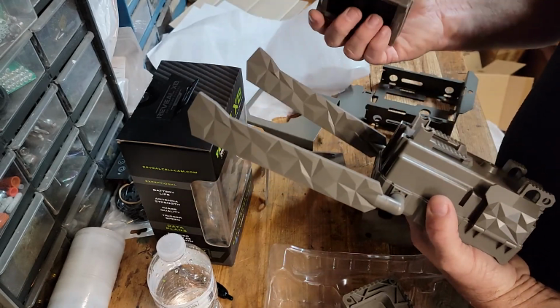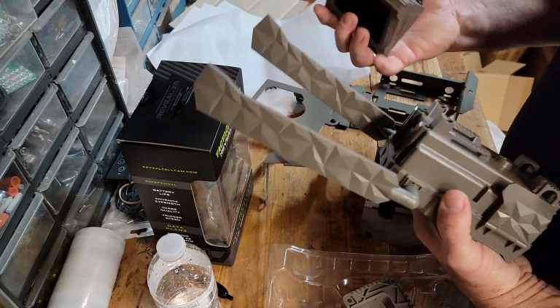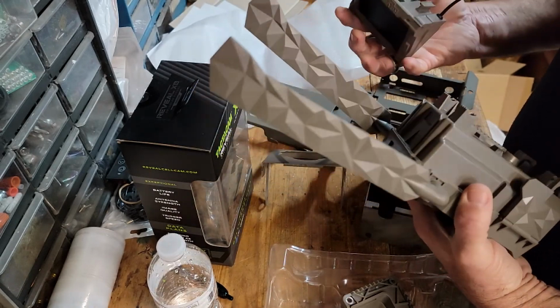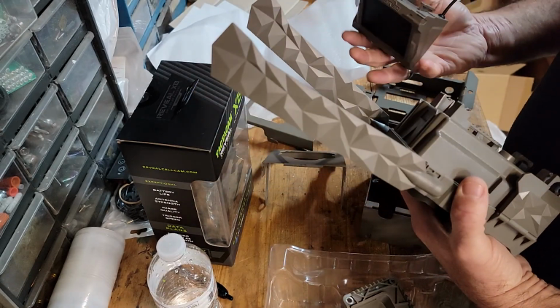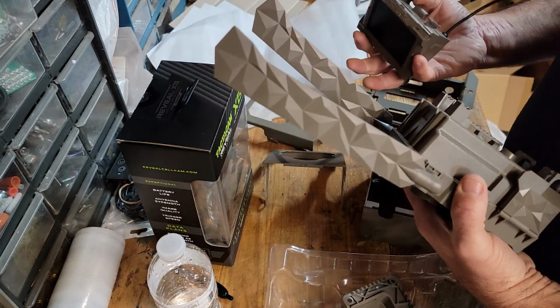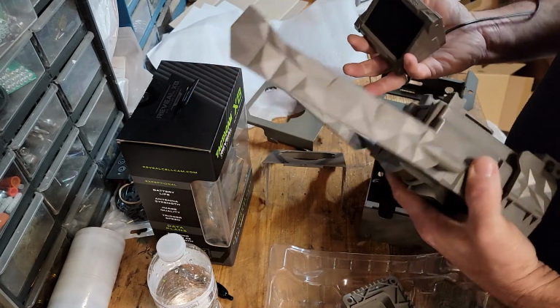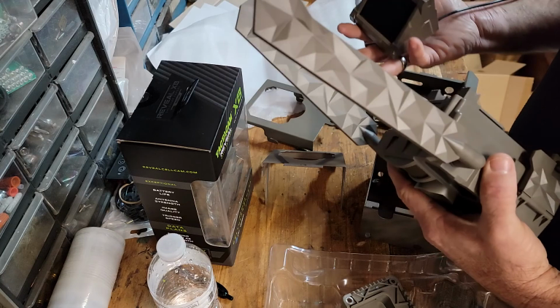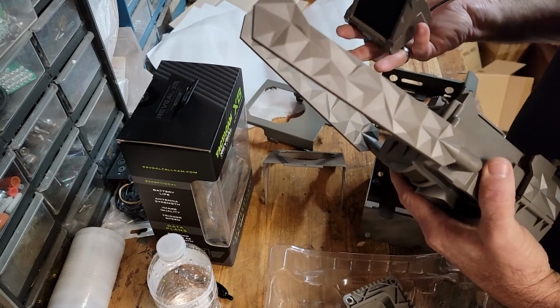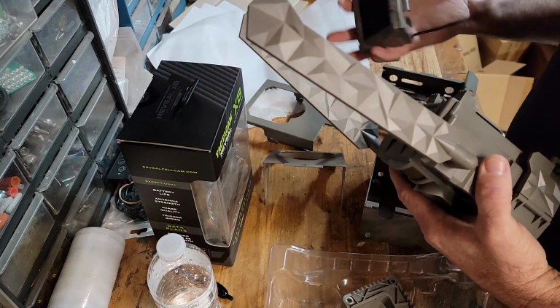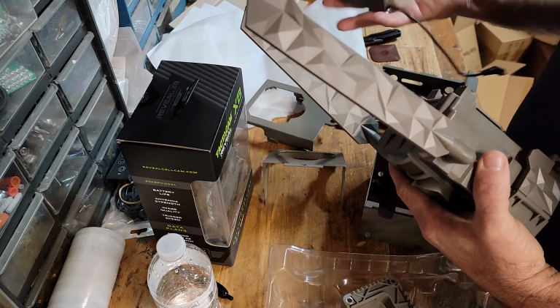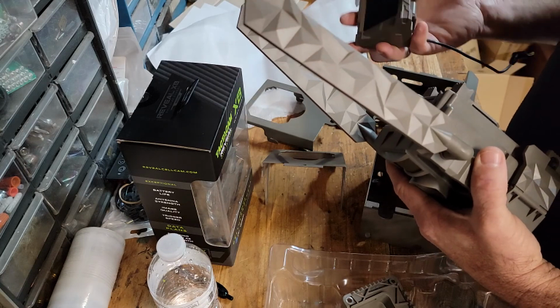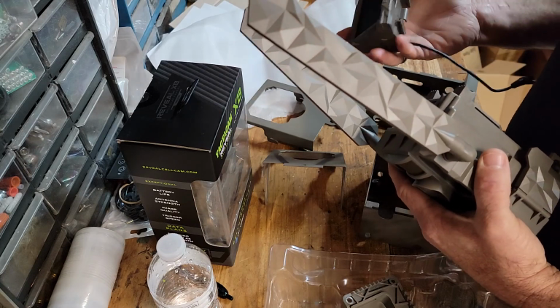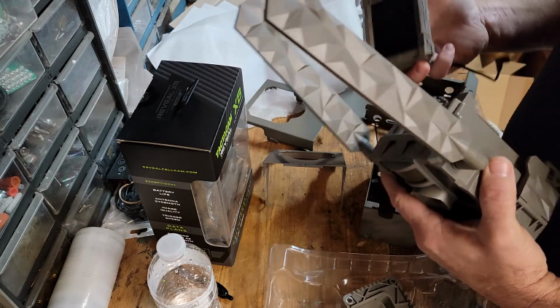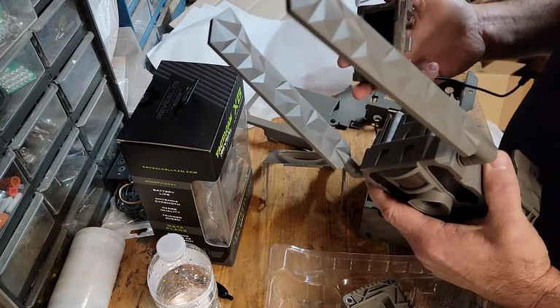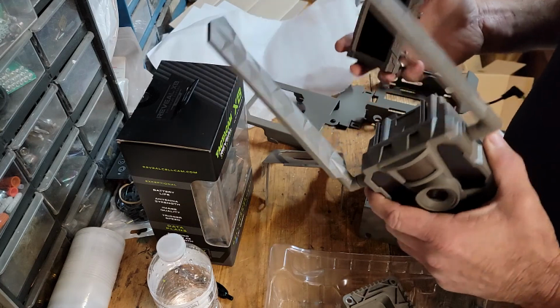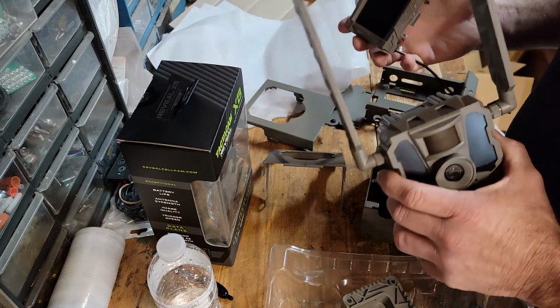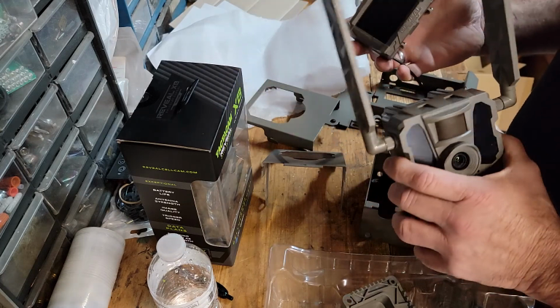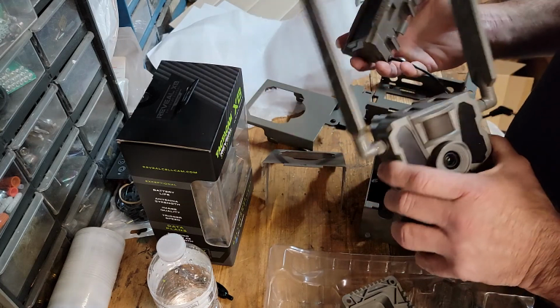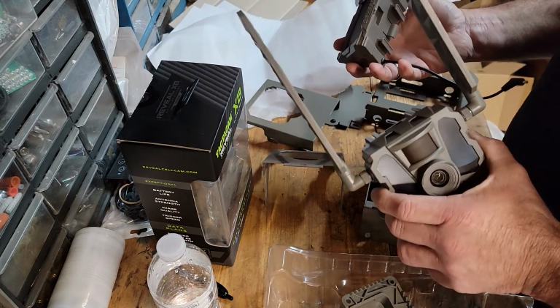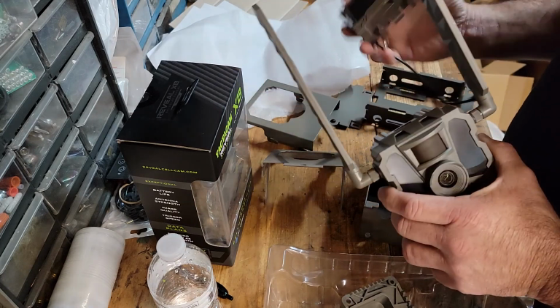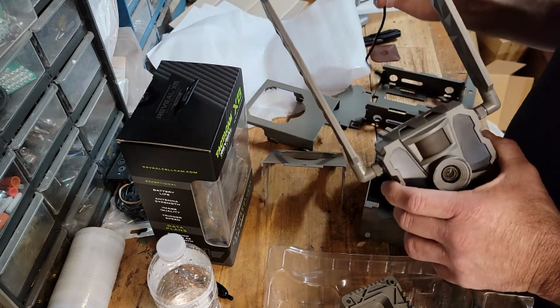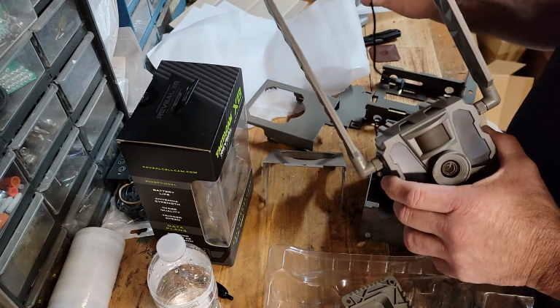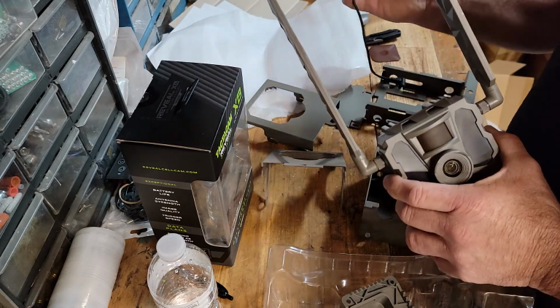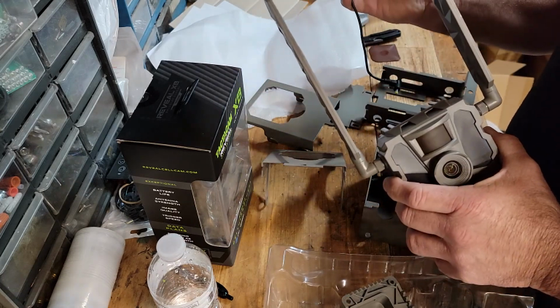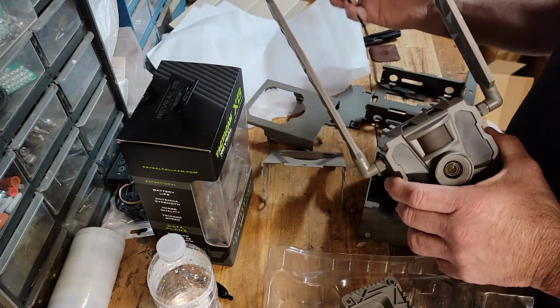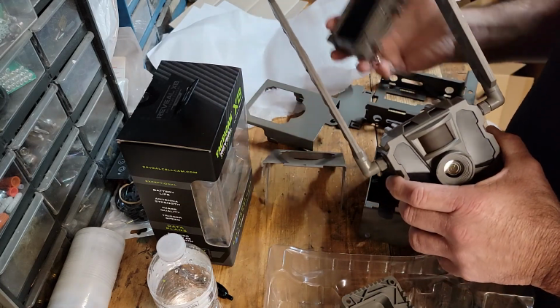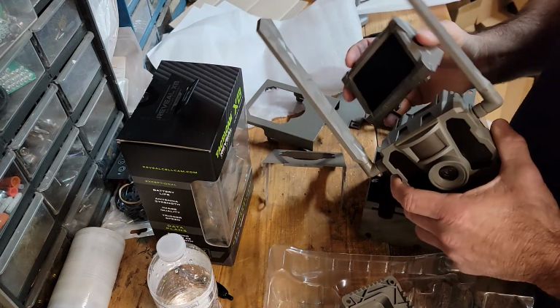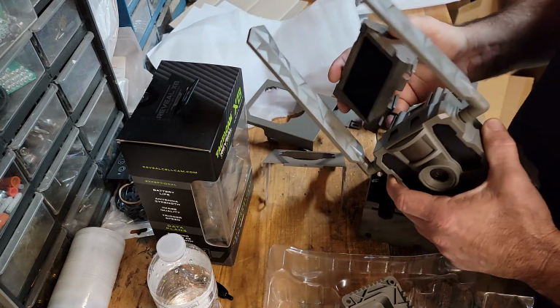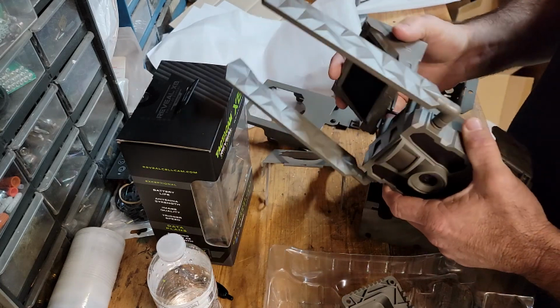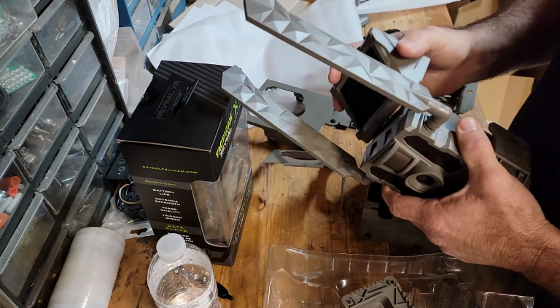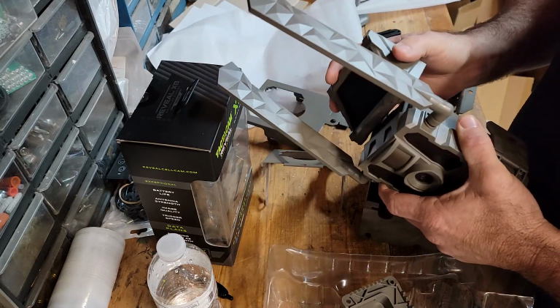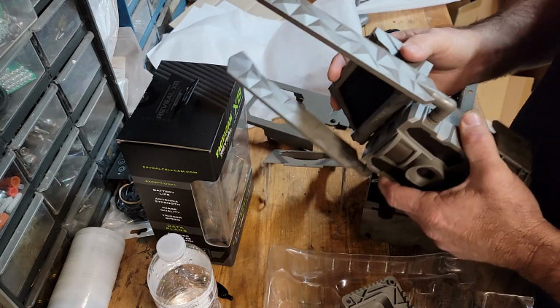Don't believe all the advertisements you hear about solar panels. You heard the truth here at Herd 360. Now, this thing's removable.